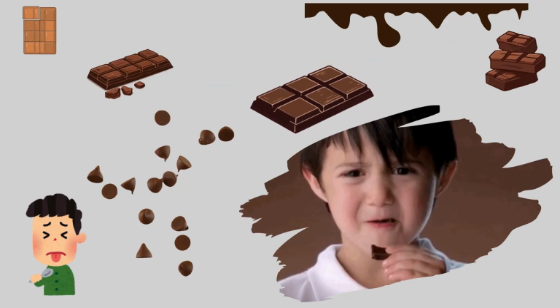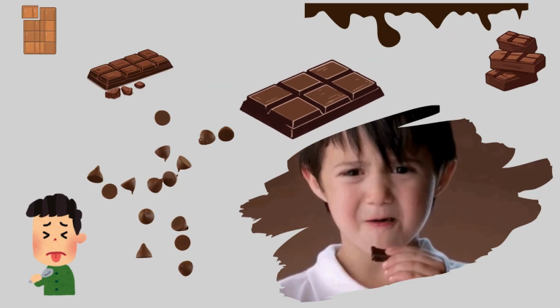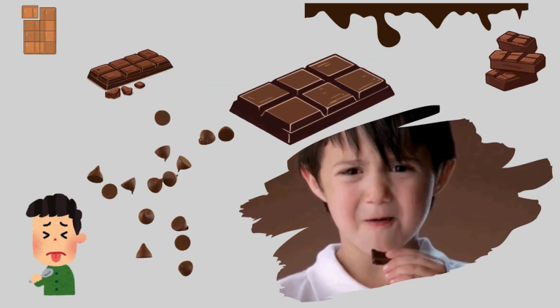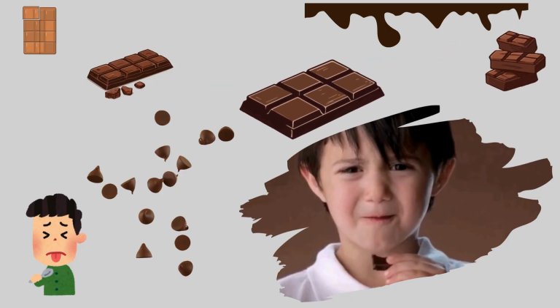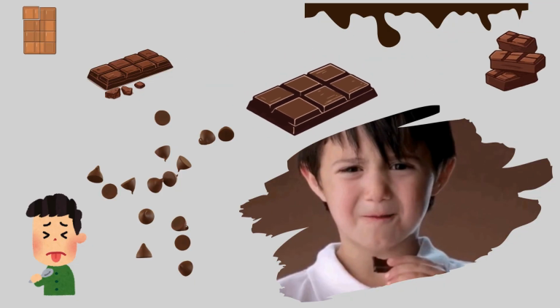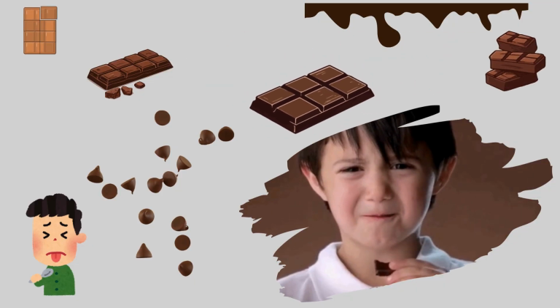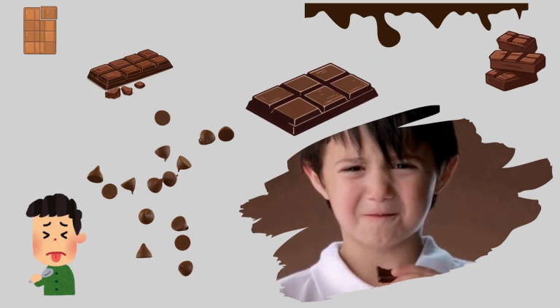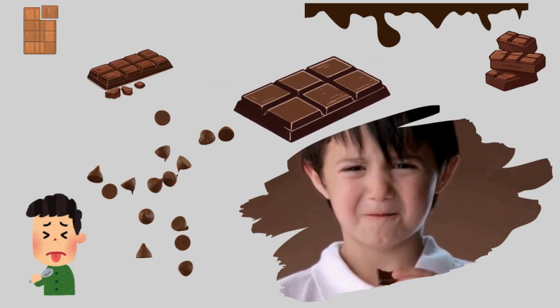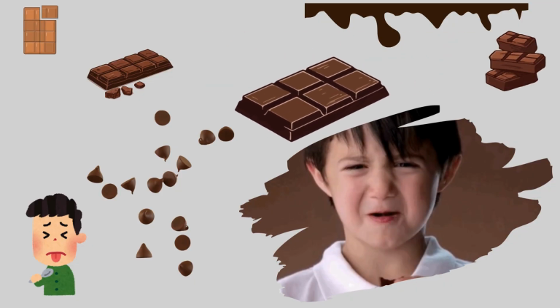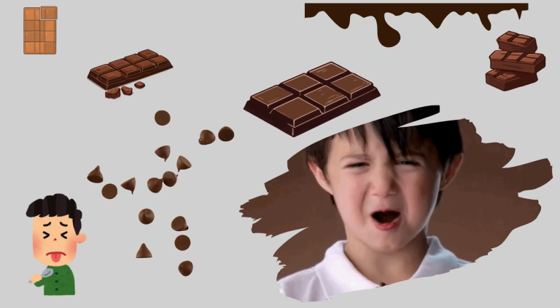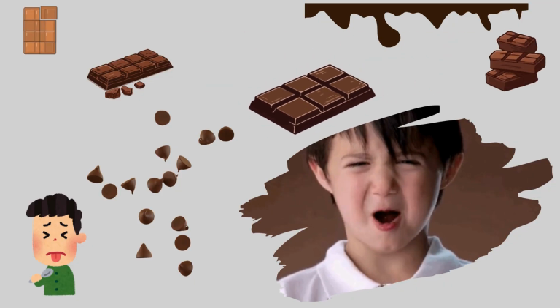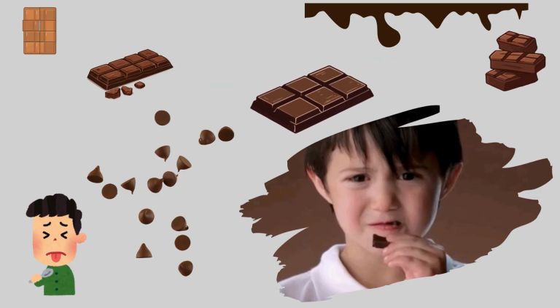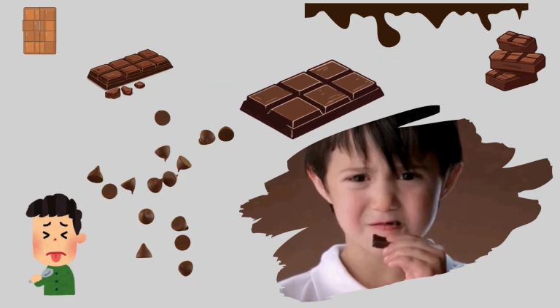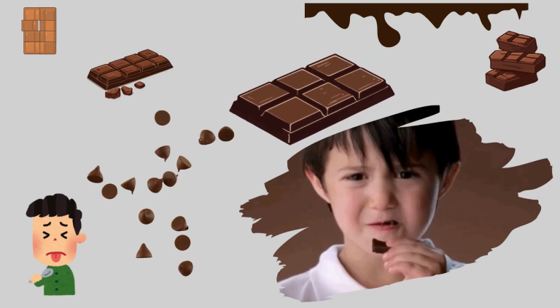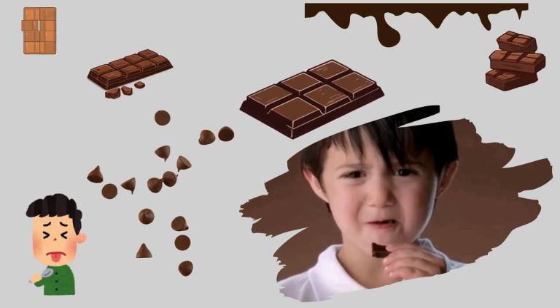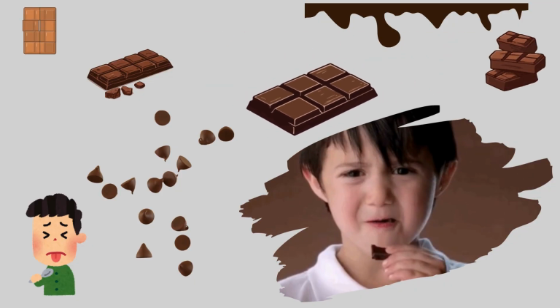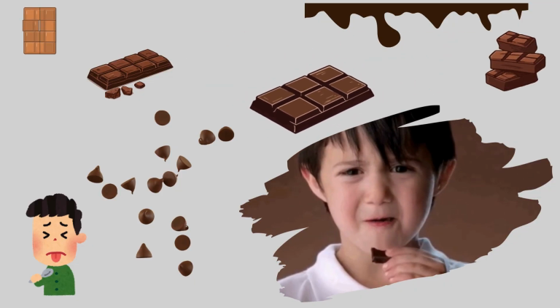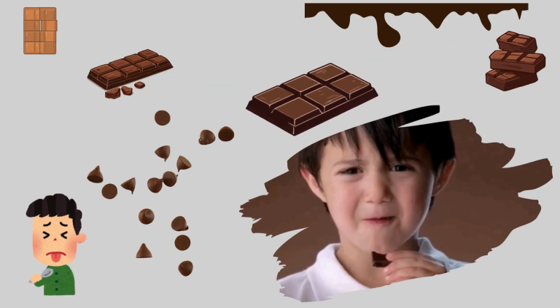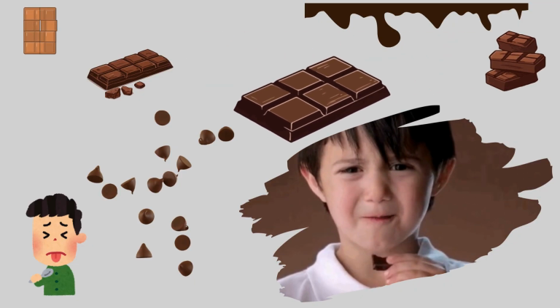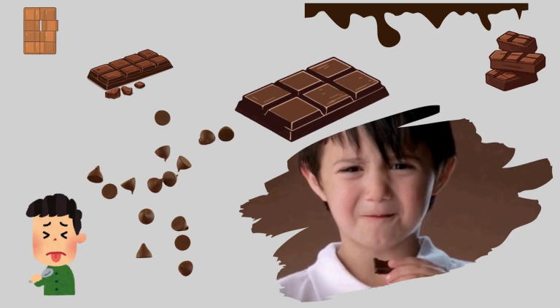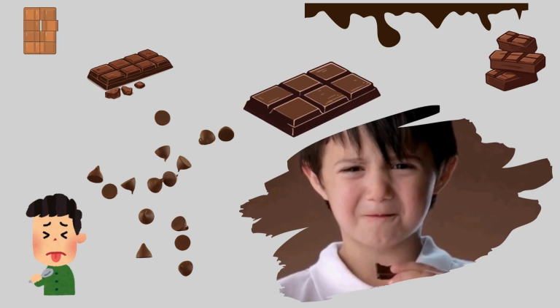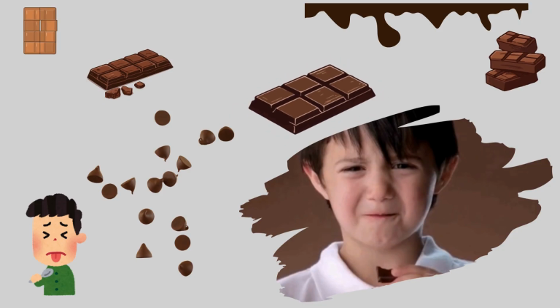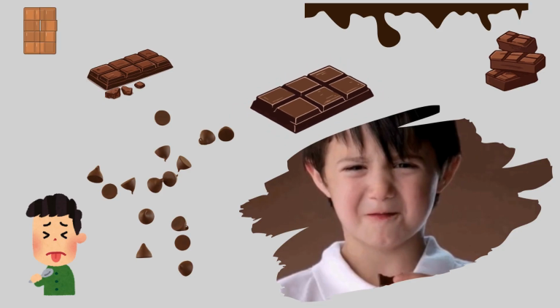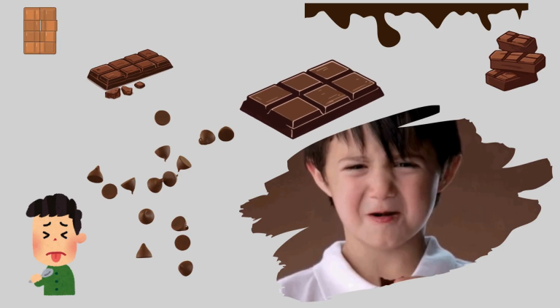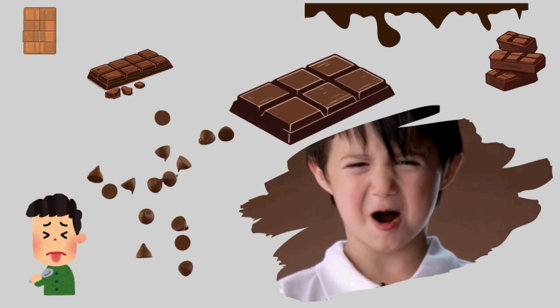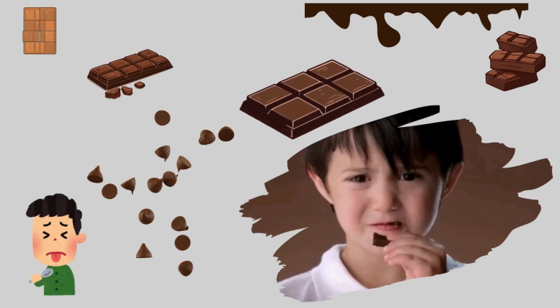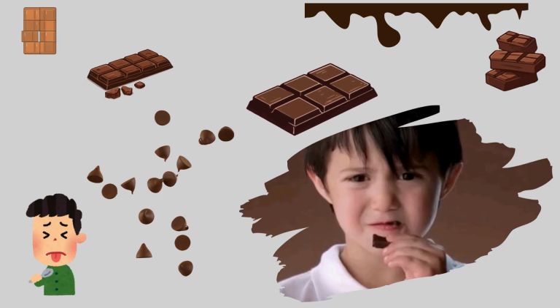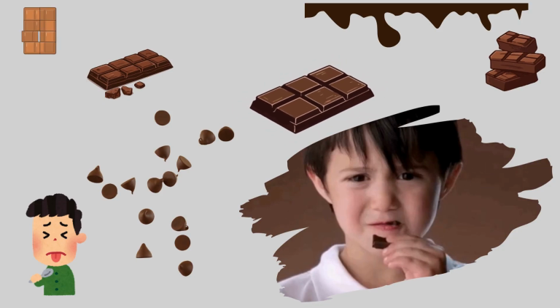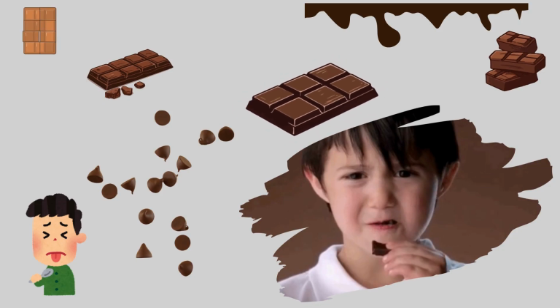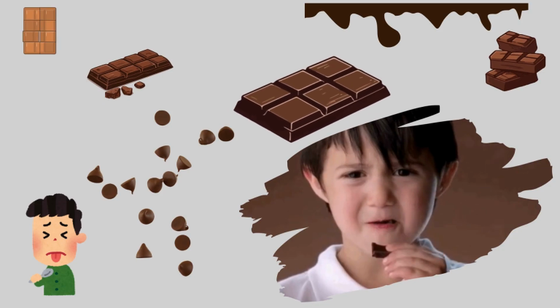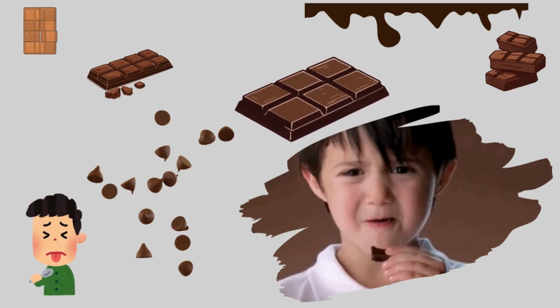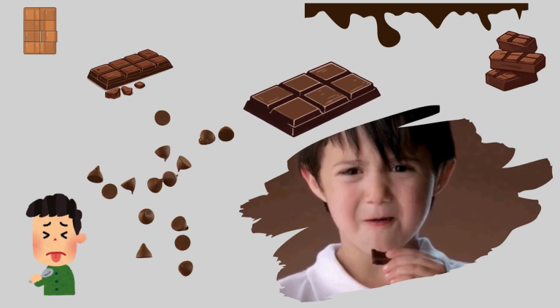So kids, have you tried bitter chocolate? Was it yummy or yucky?